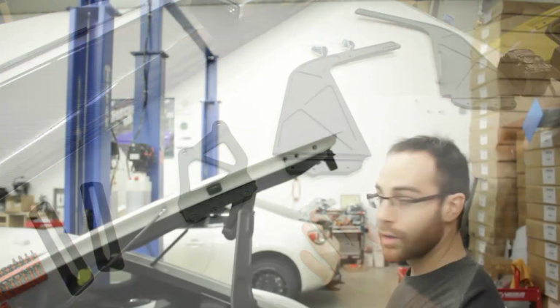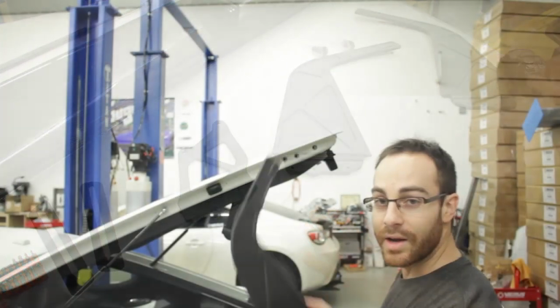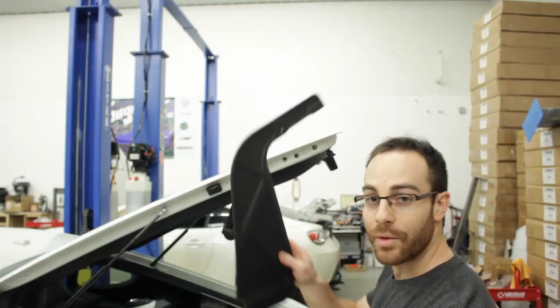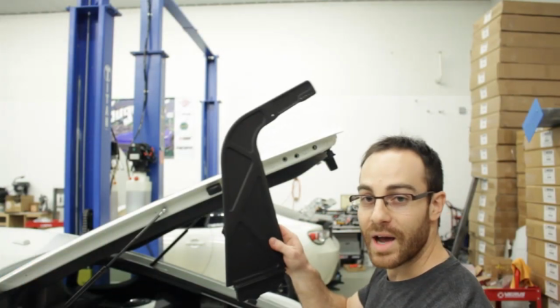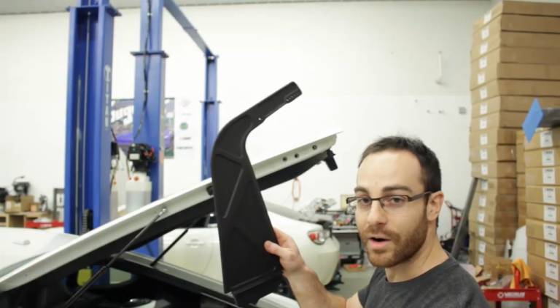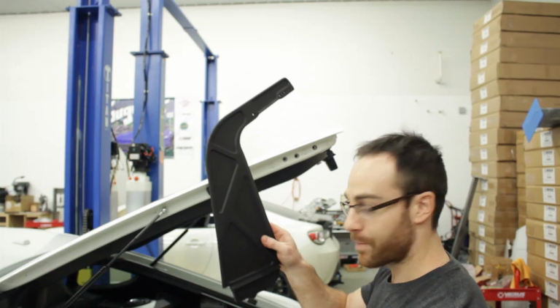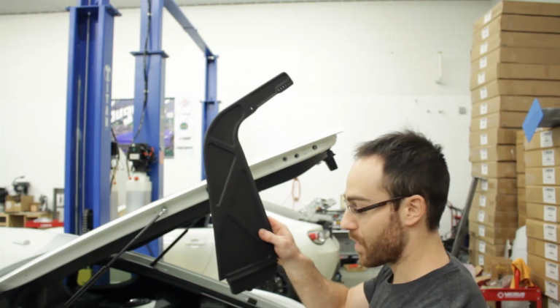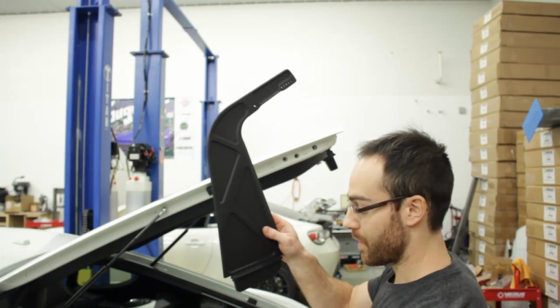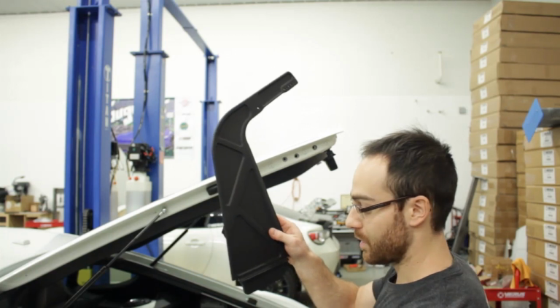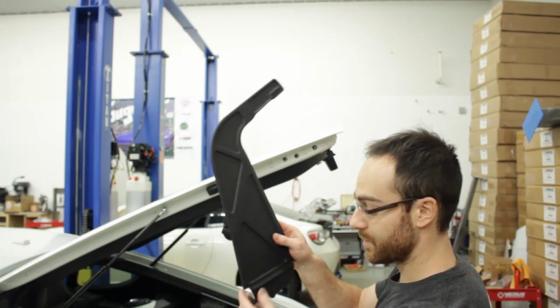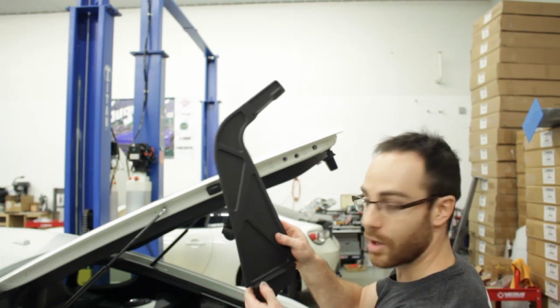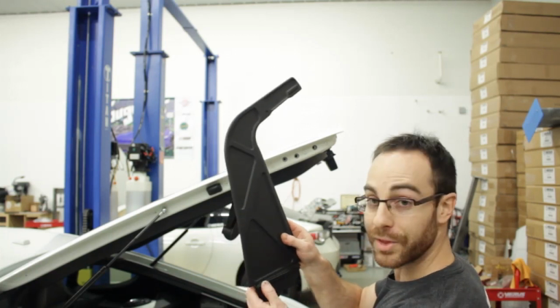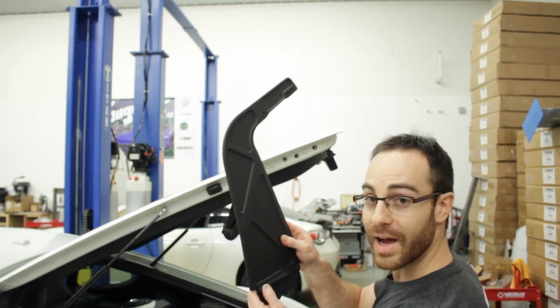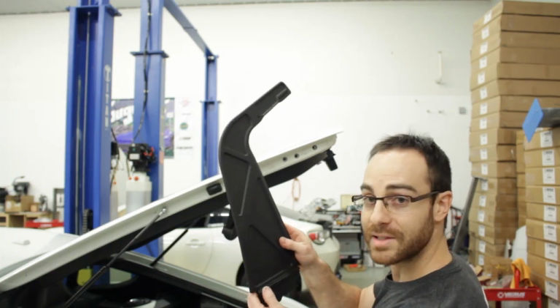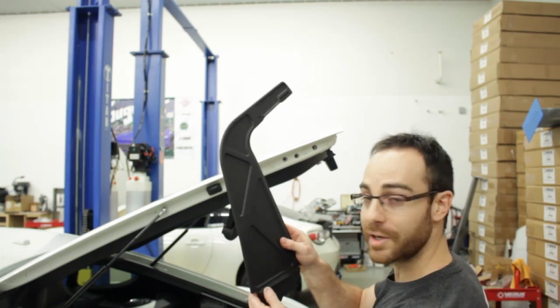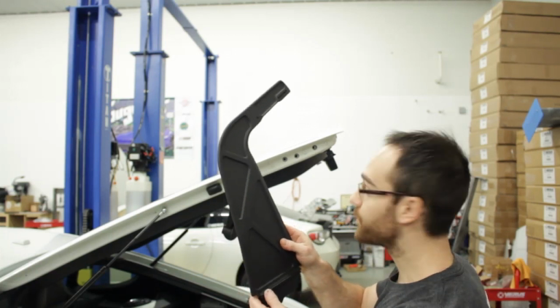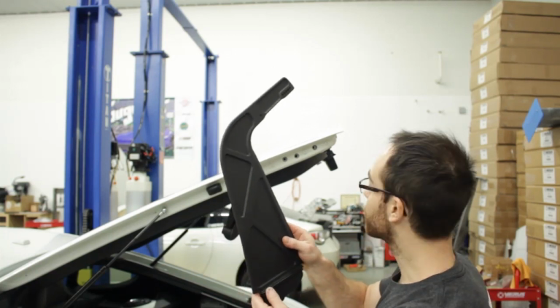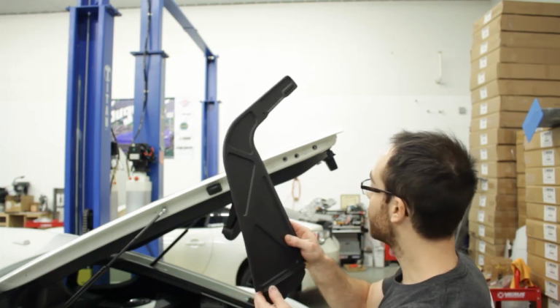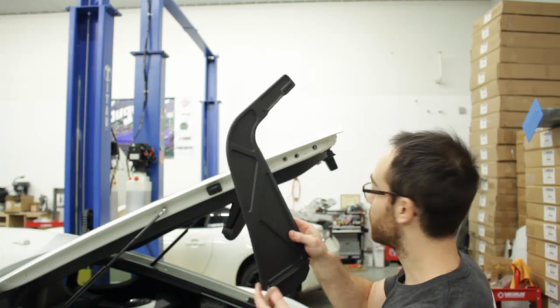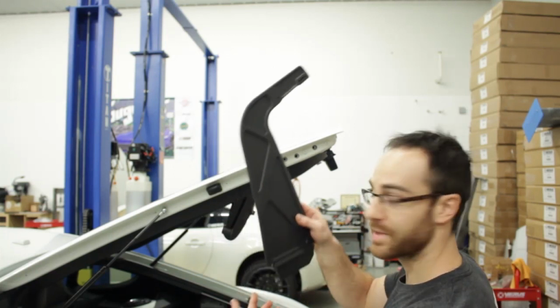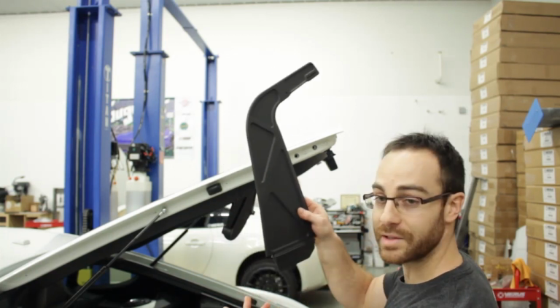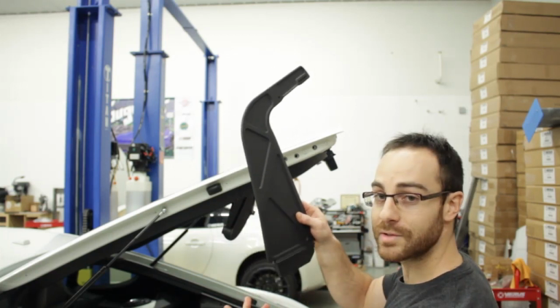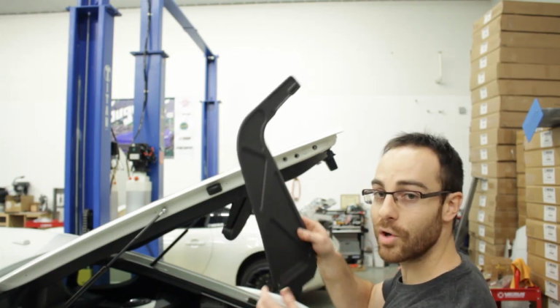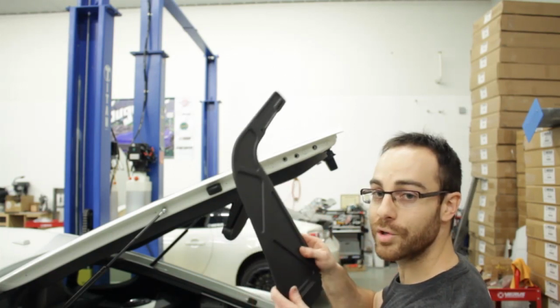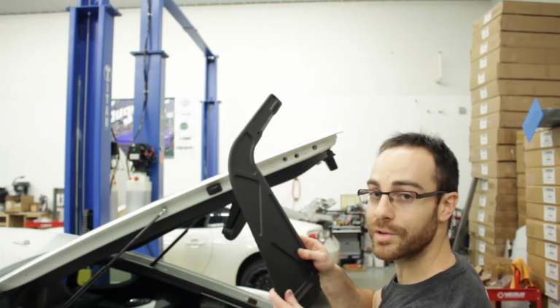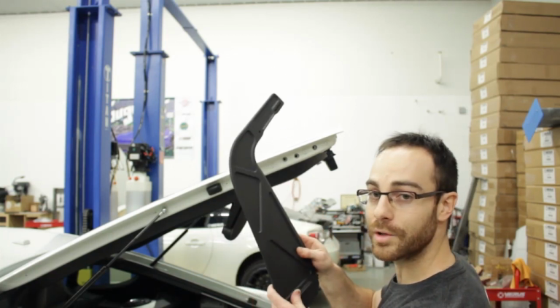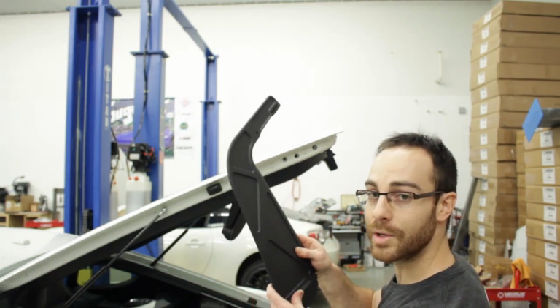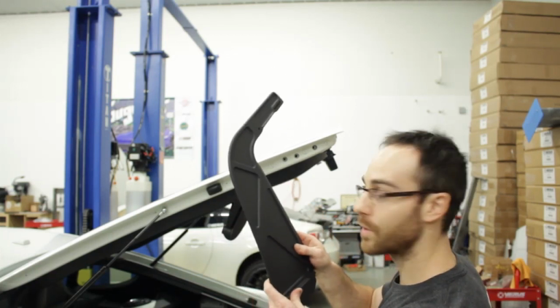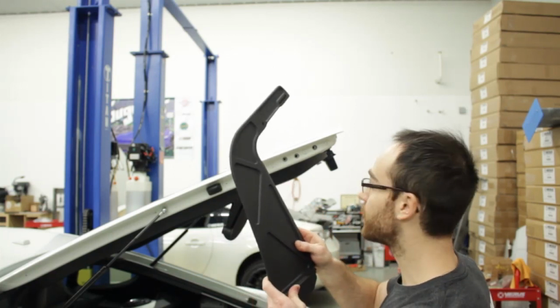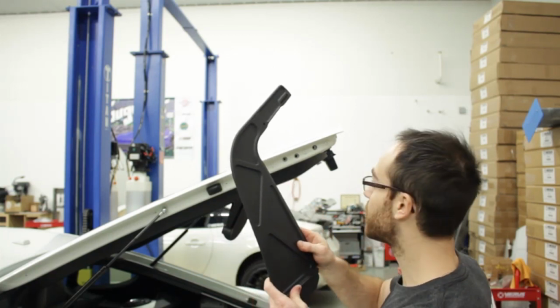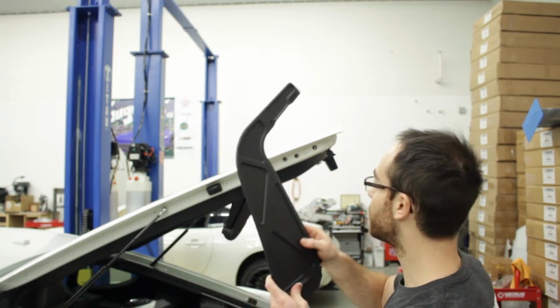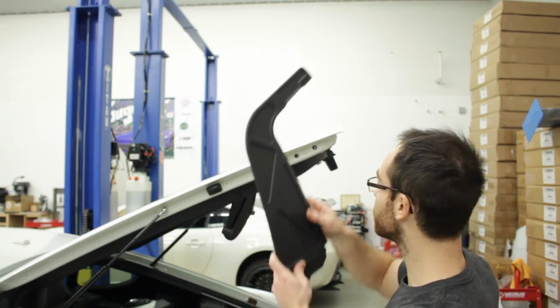Now that we have our upright ready to install with the gasket on it, we install it using the three OEM bolts.